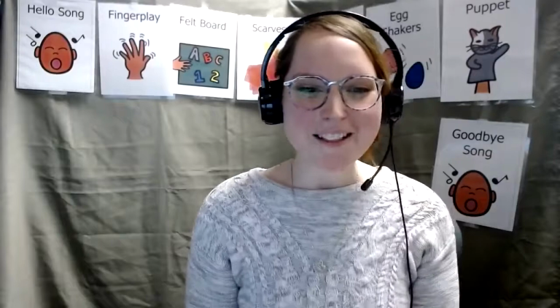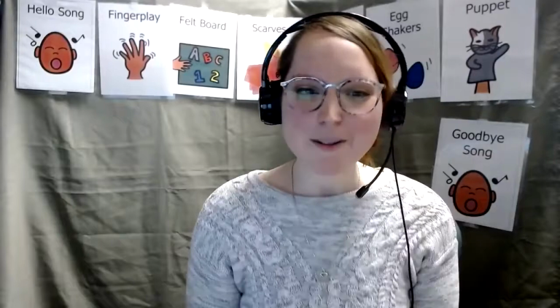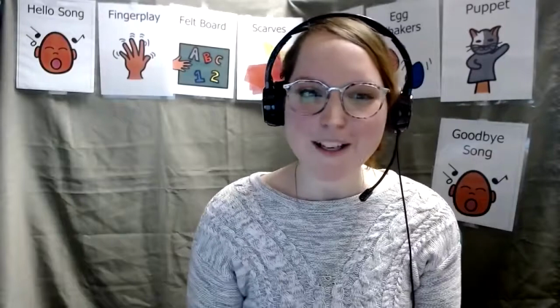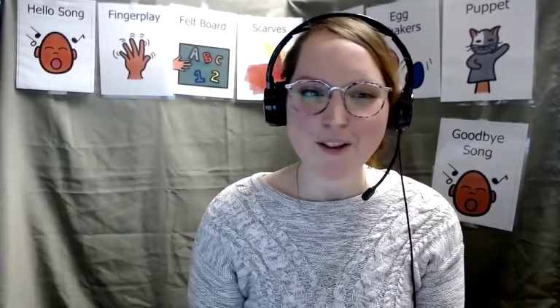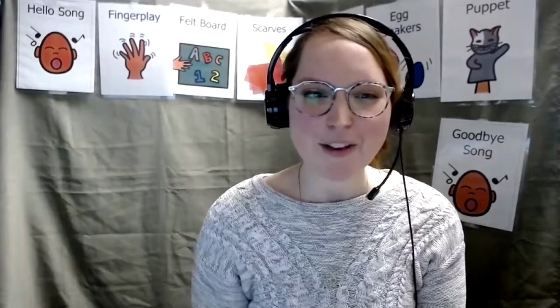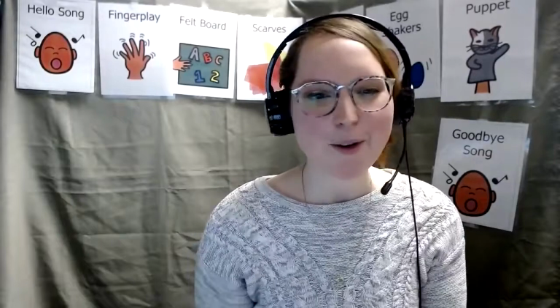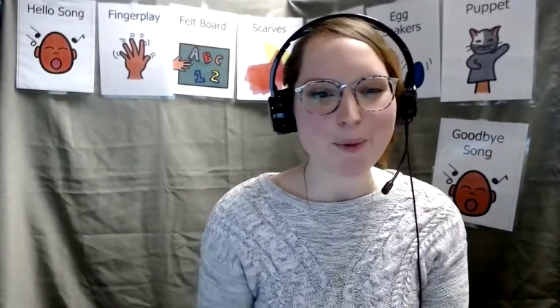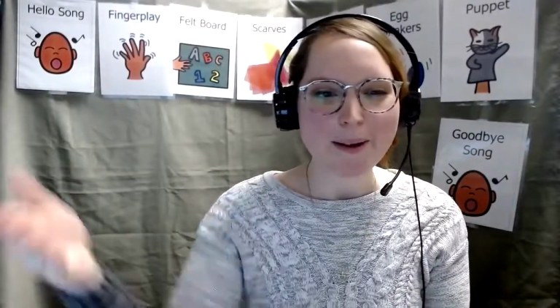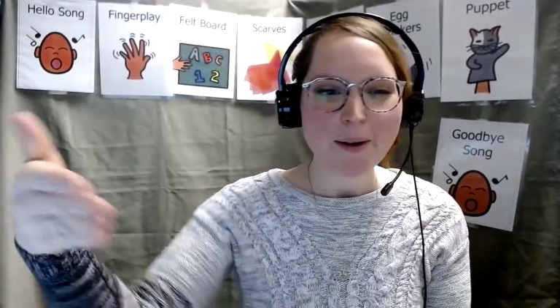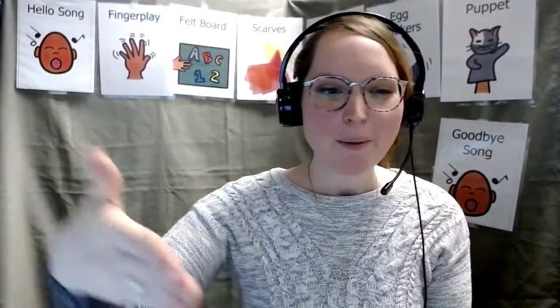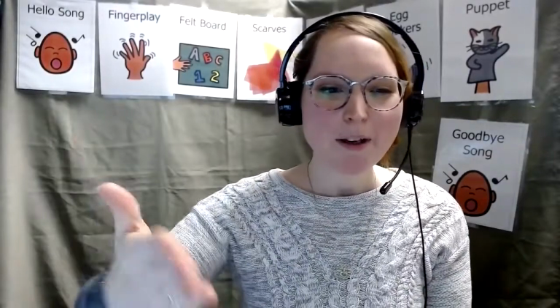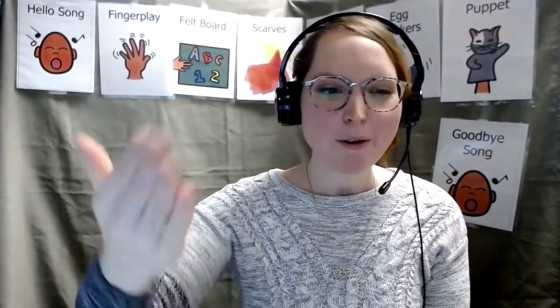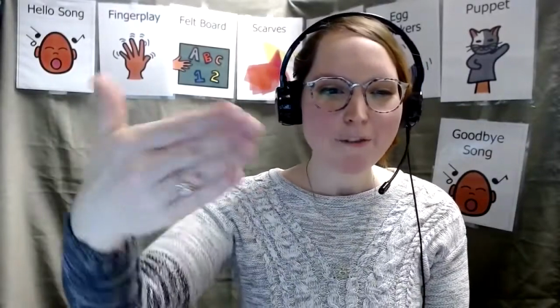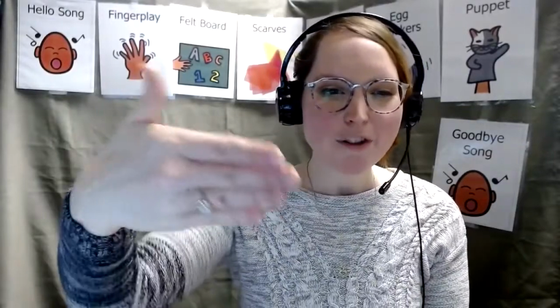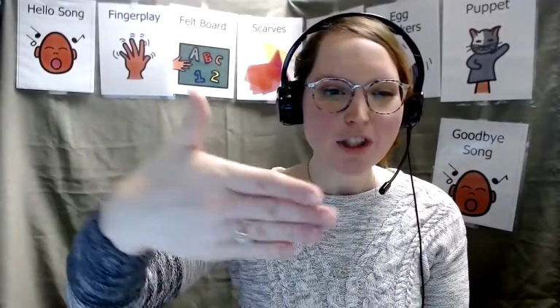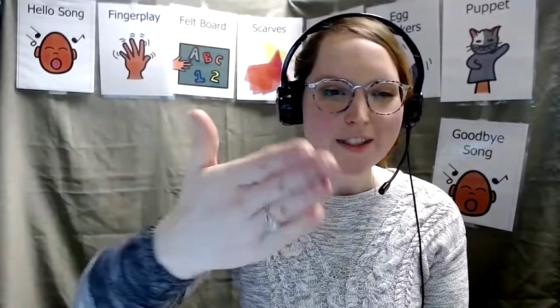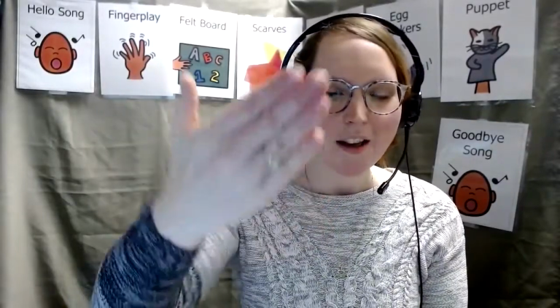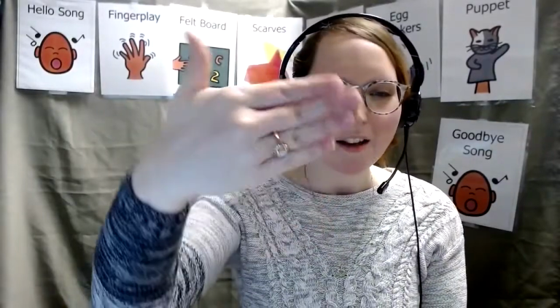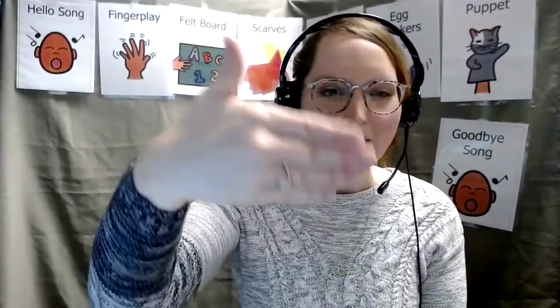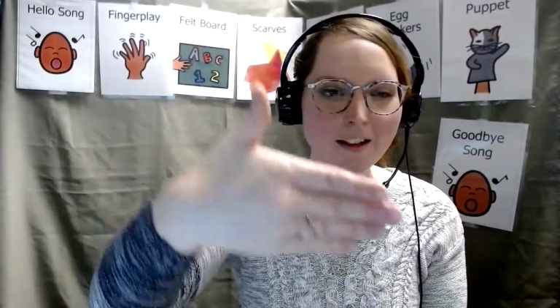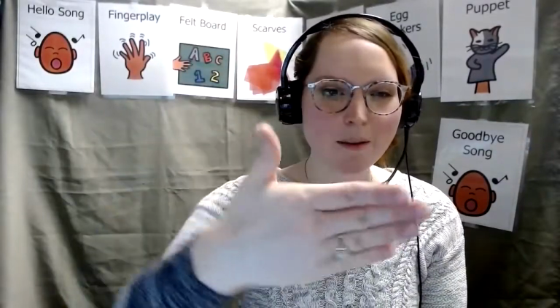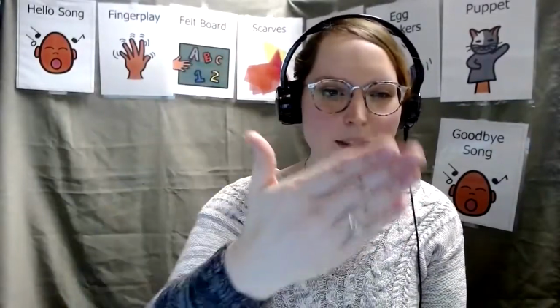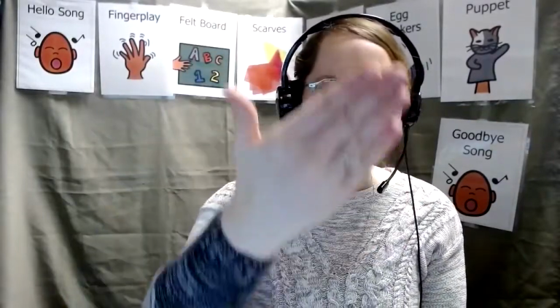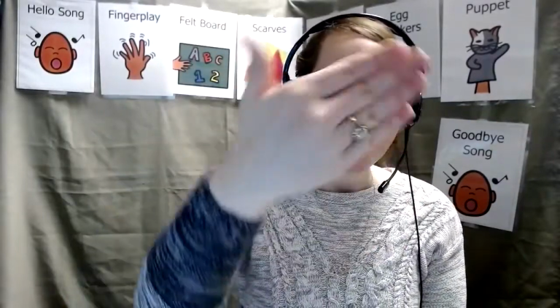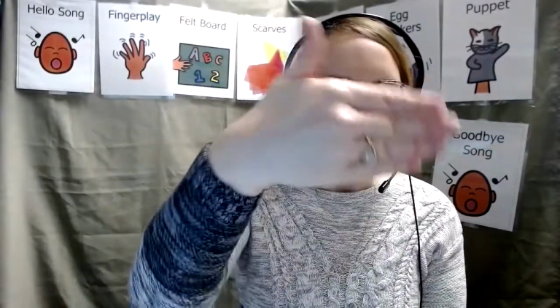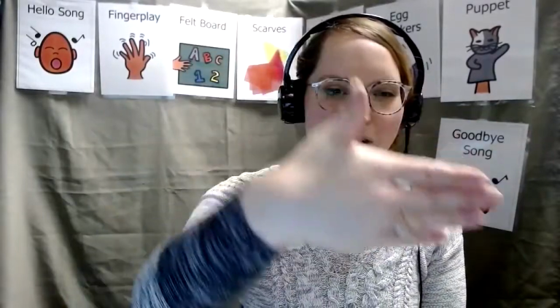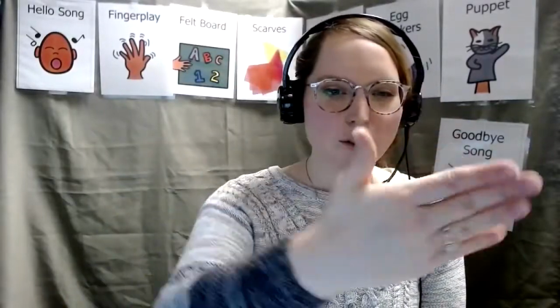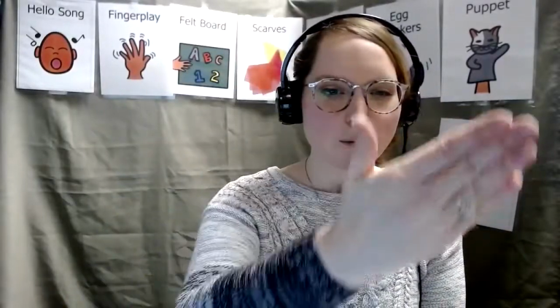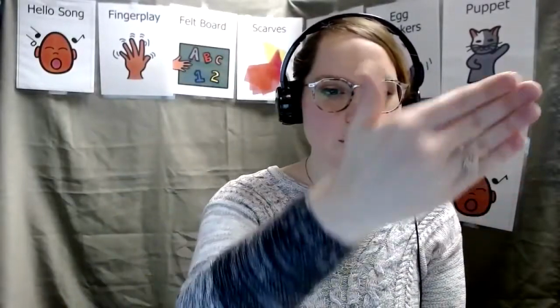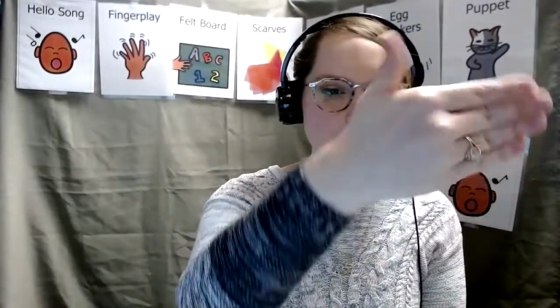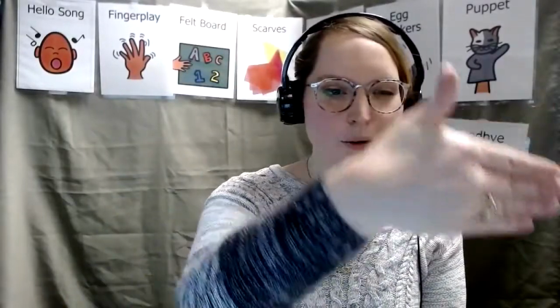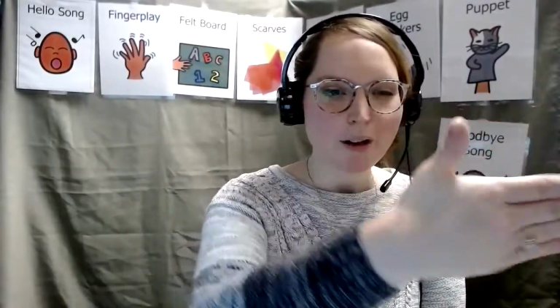Let's do another finger play. We're going to do our fishing song. Let me see those fish swimming across.